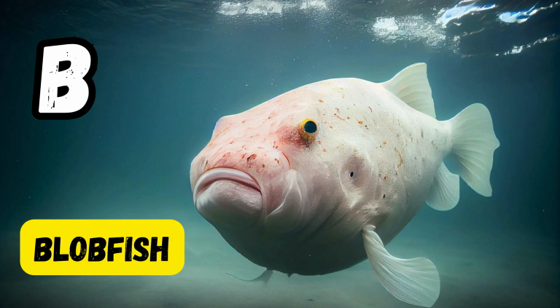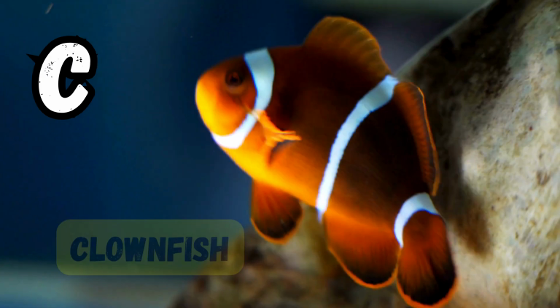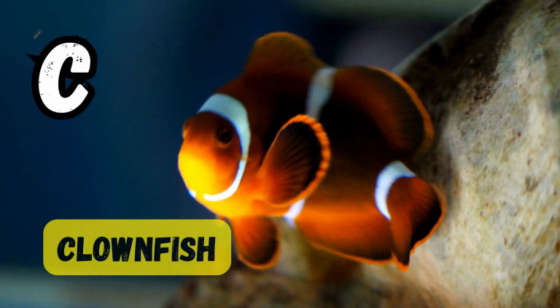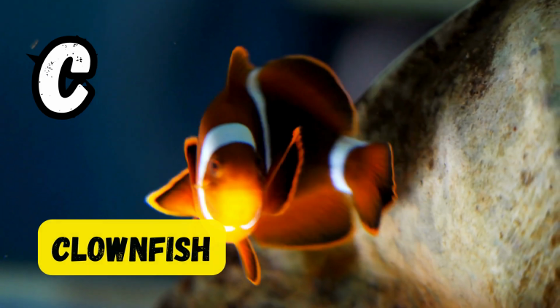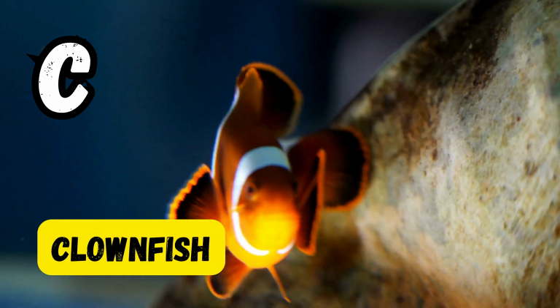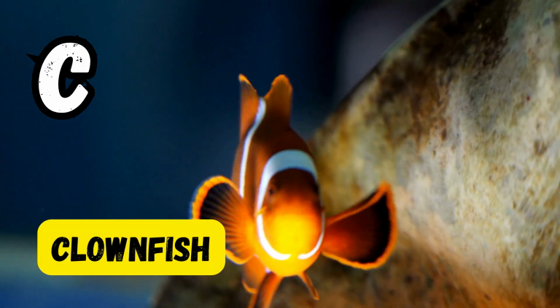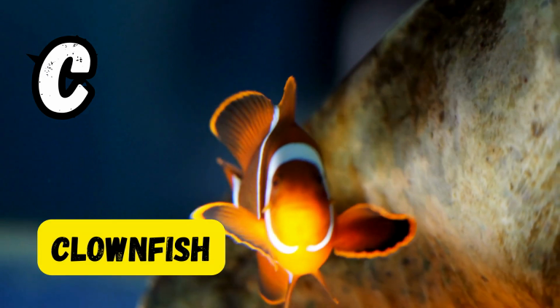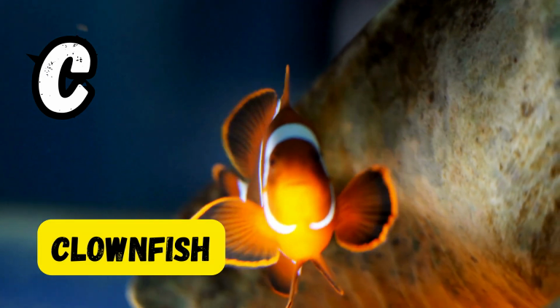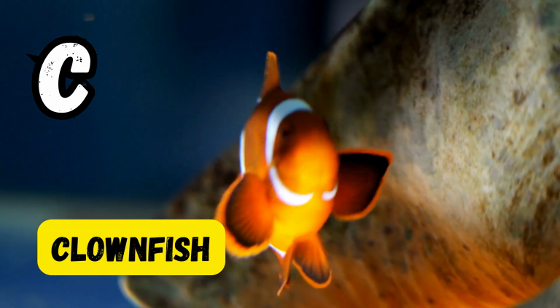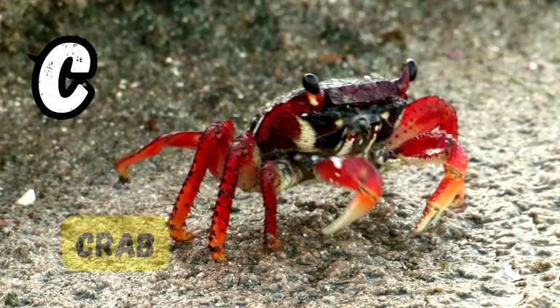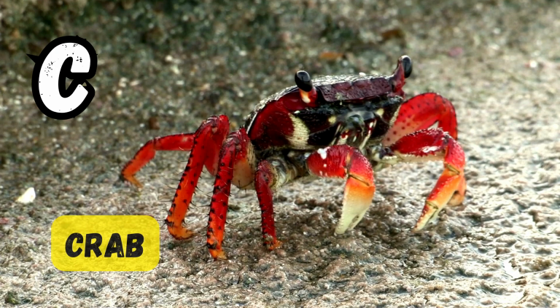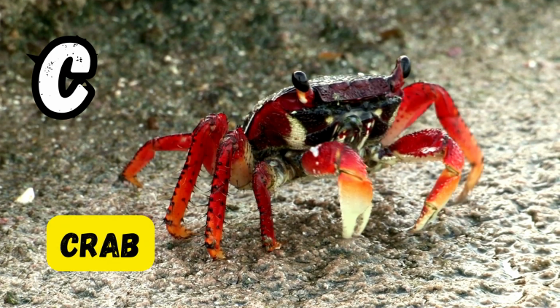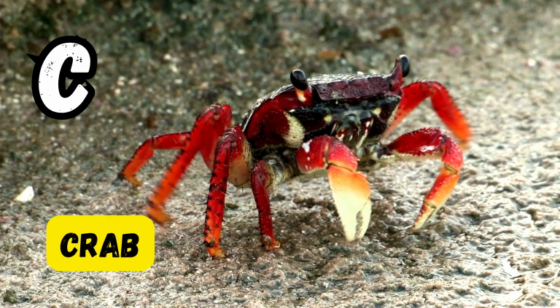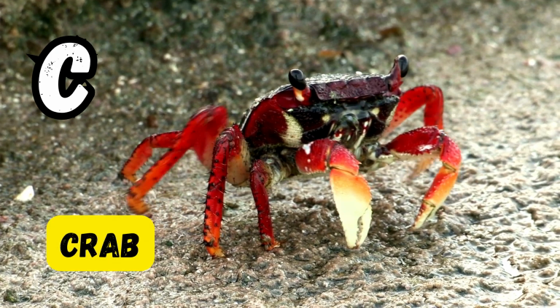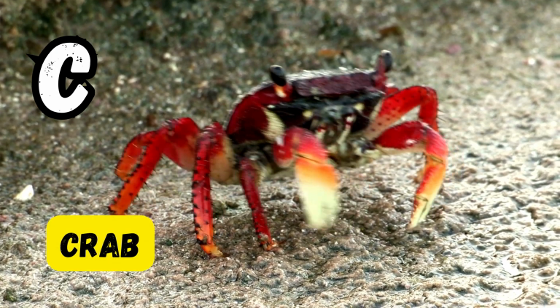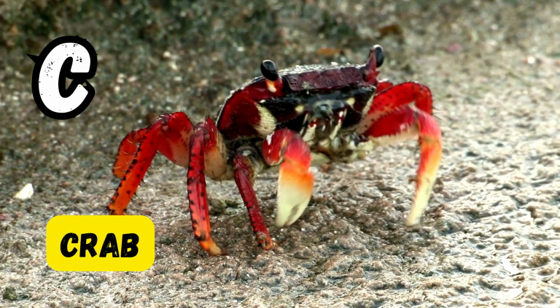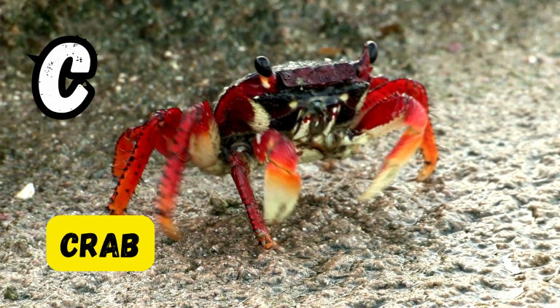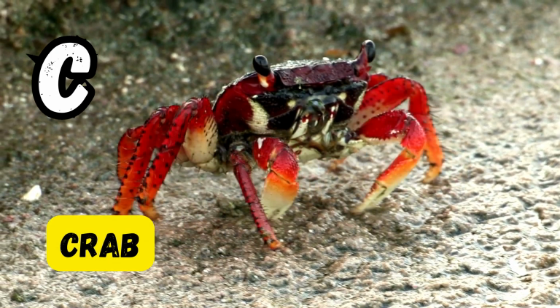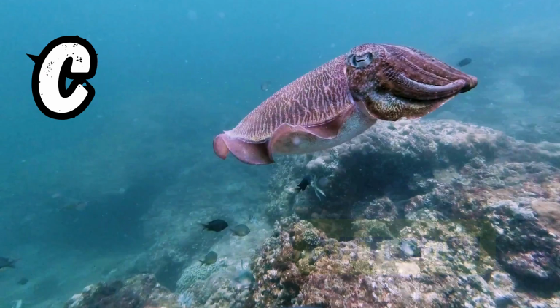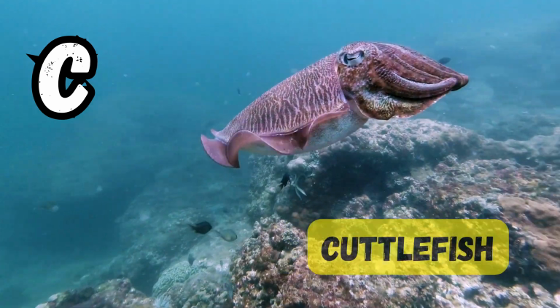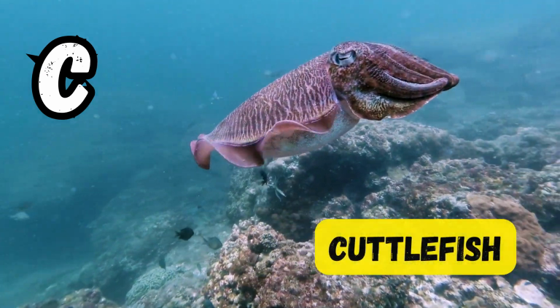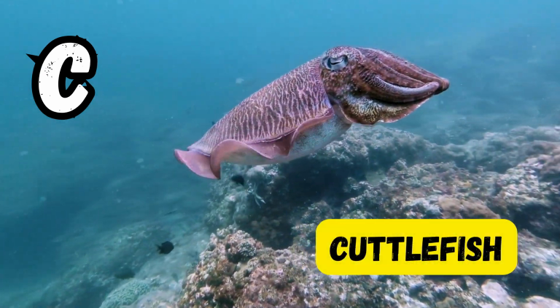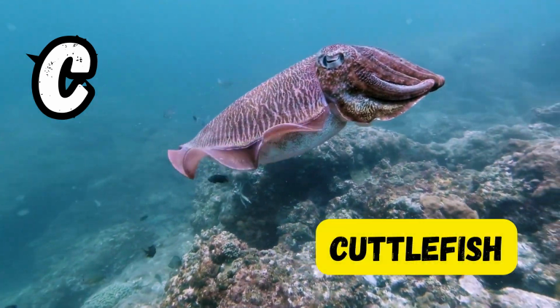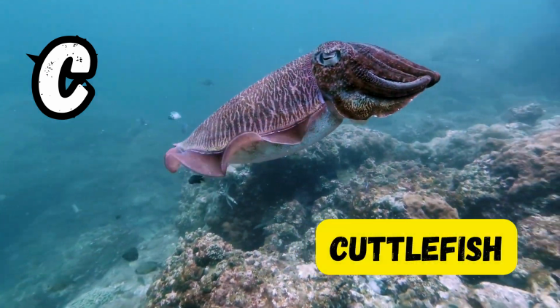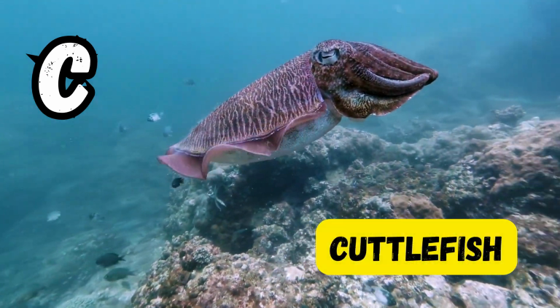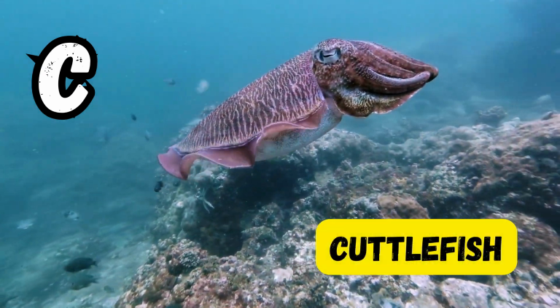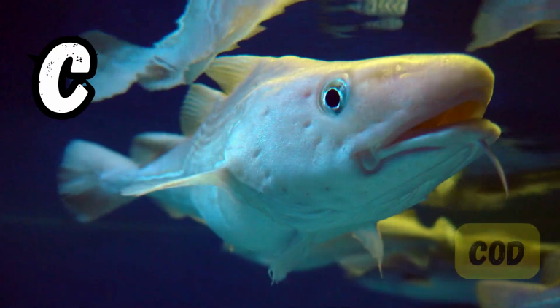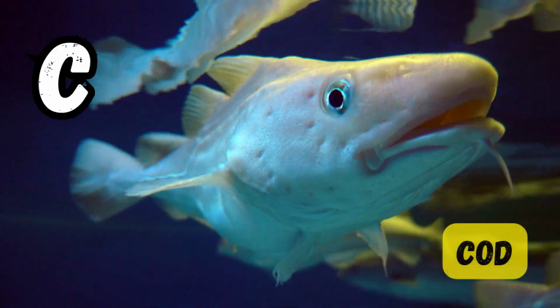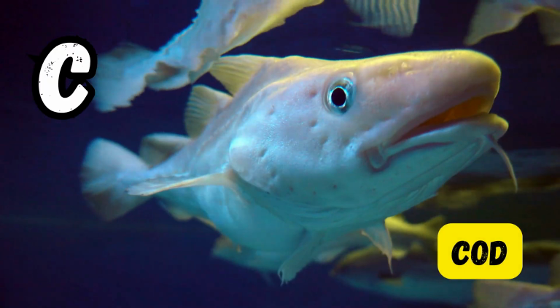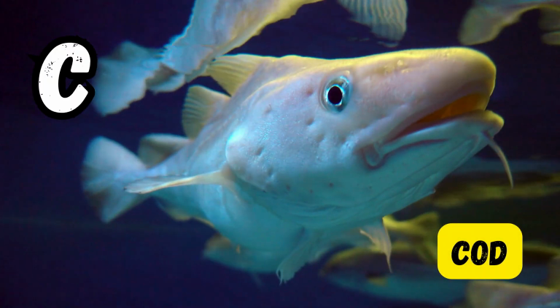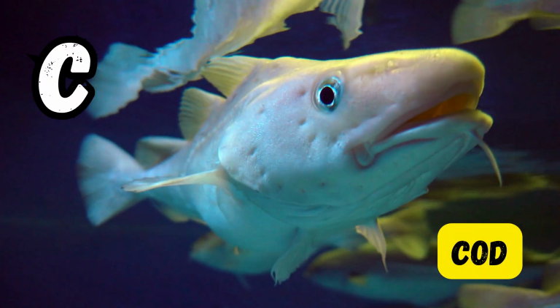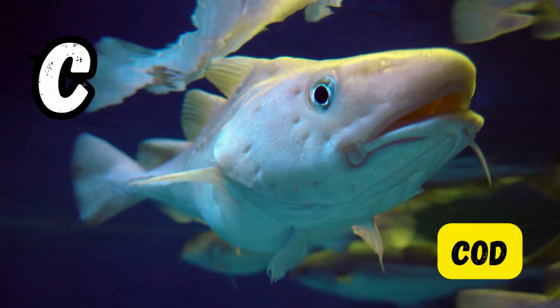C is for clownfish. C is for crab. C is for cod.